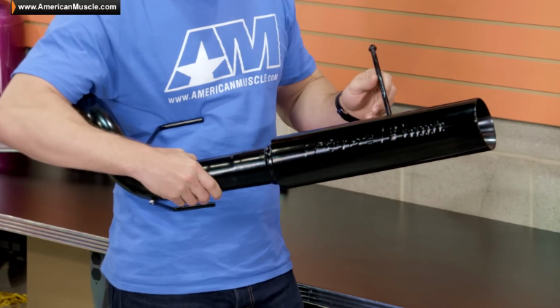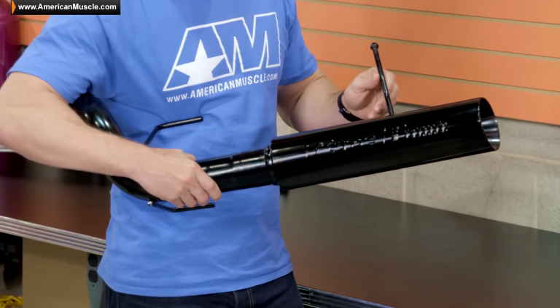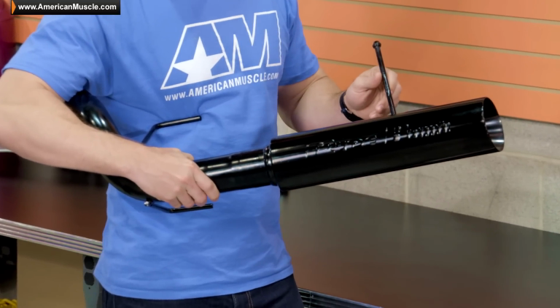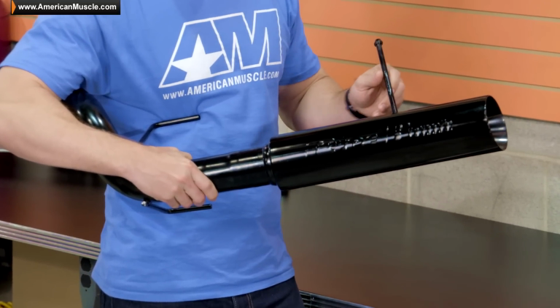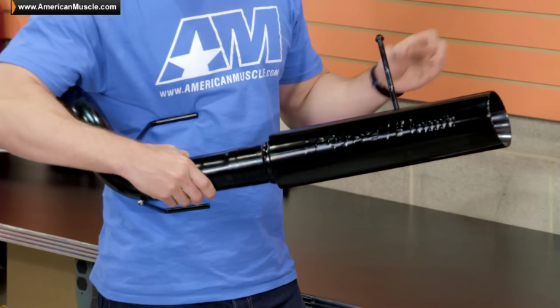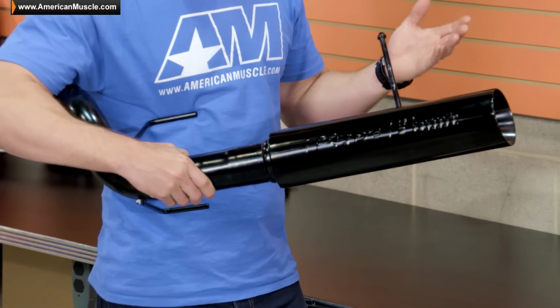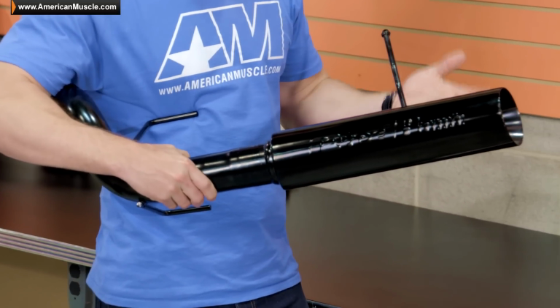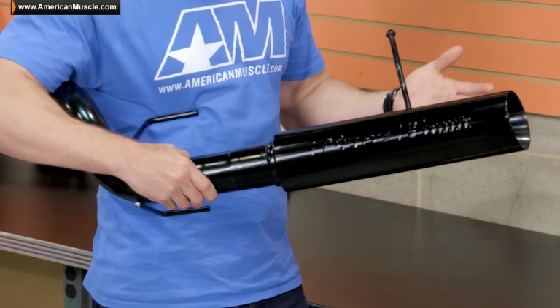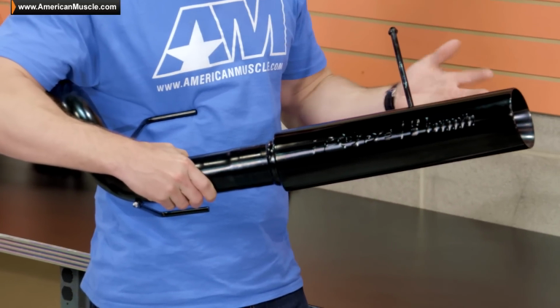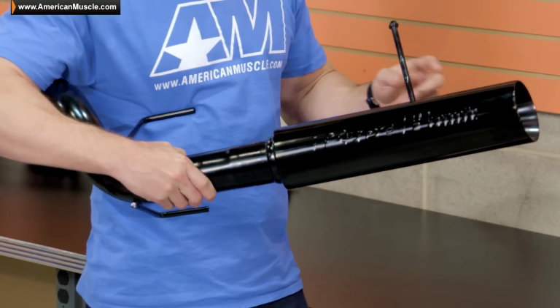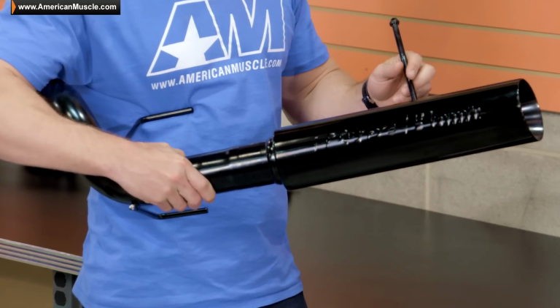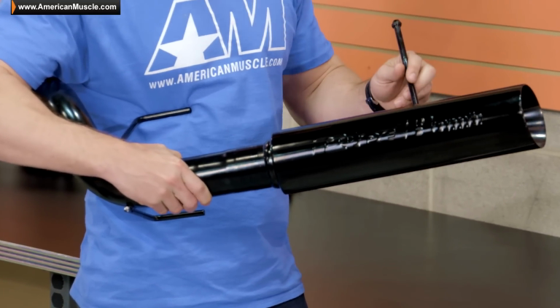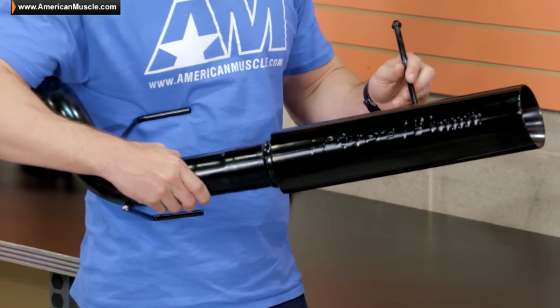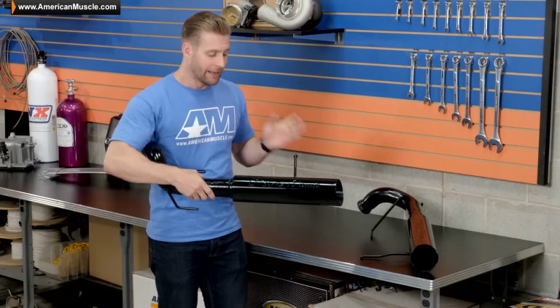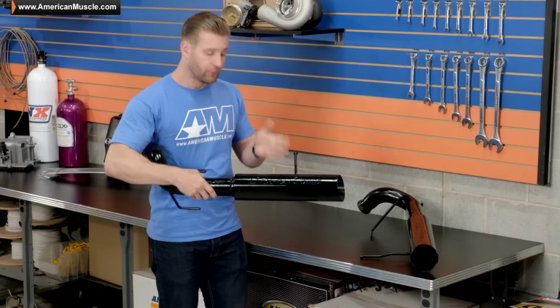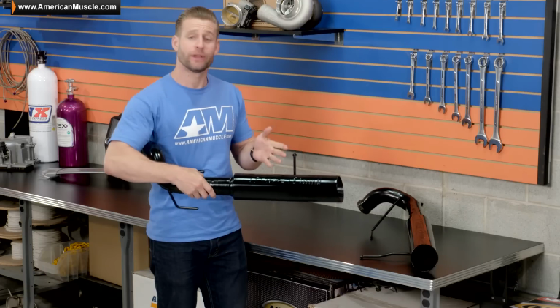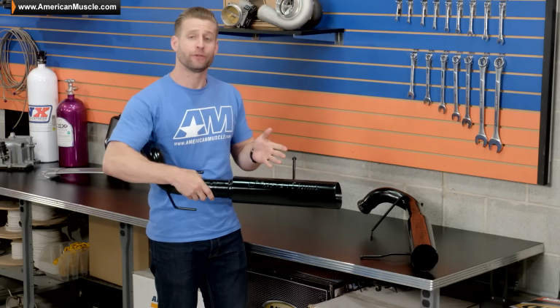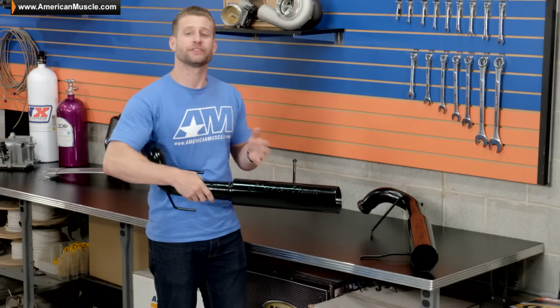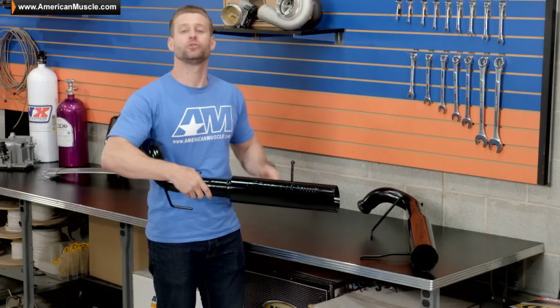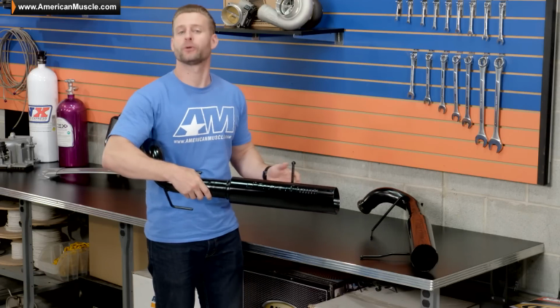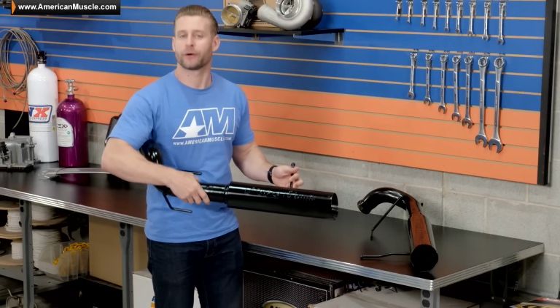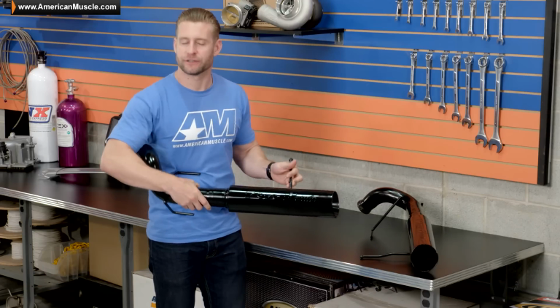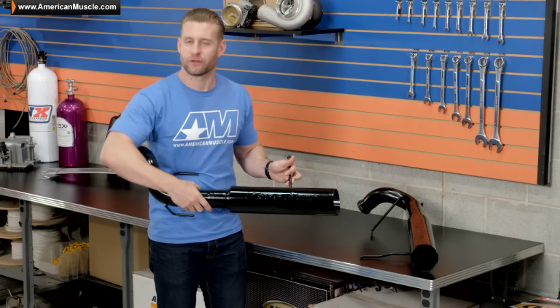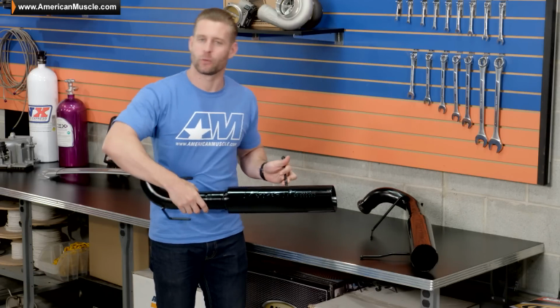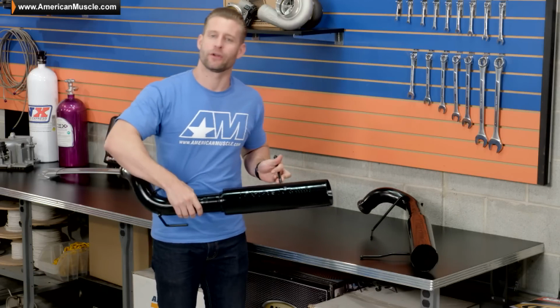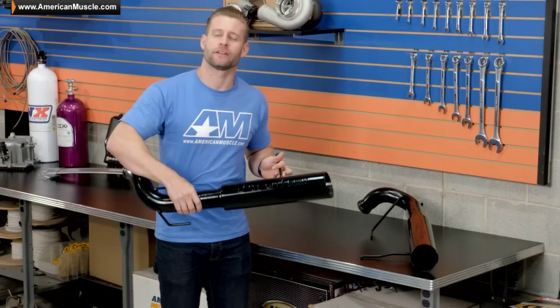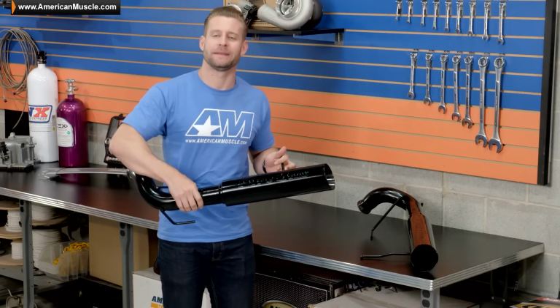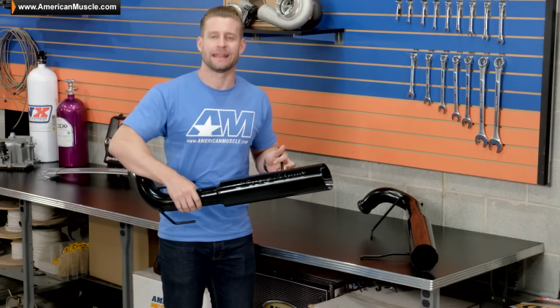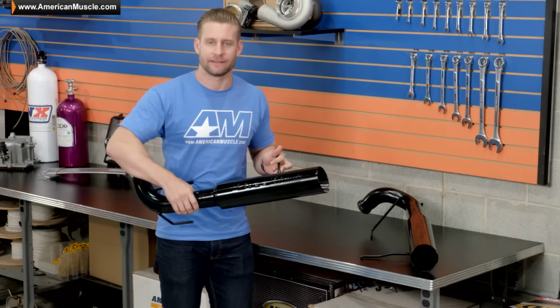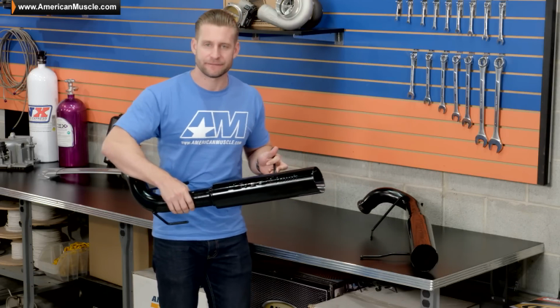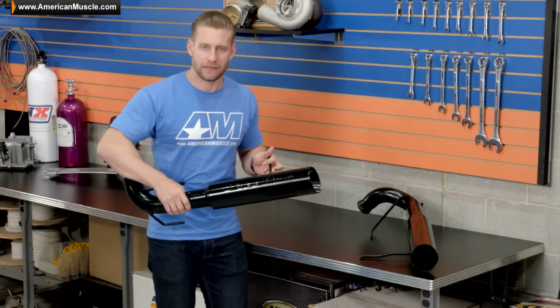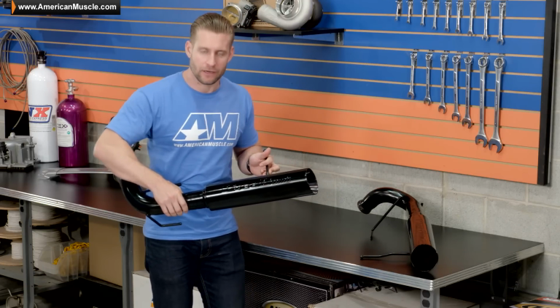The signature feature with any Pipe Bomb system, whether it's for your GT or your V6, has to be these absolutely massive 4-inch tips, which take the place of your mufflers and give you that super aggressive tone we heard at the beginning of this video.